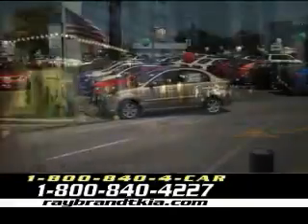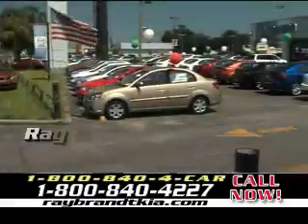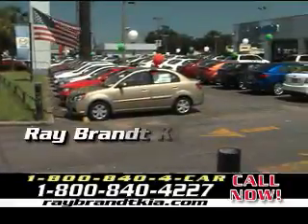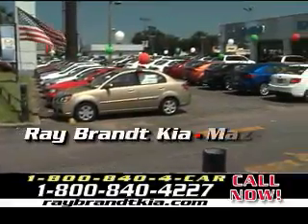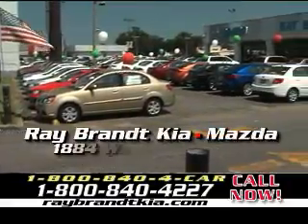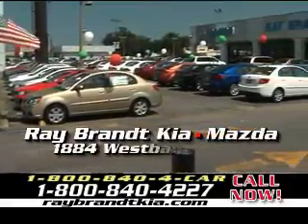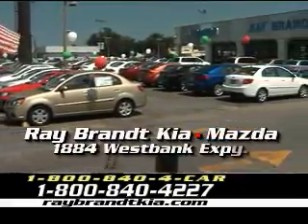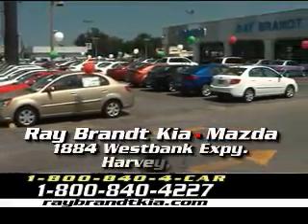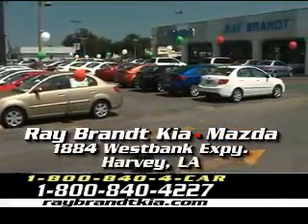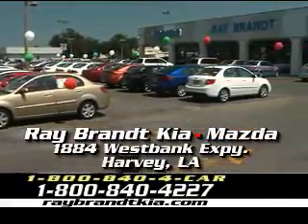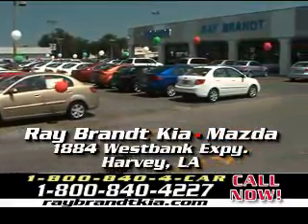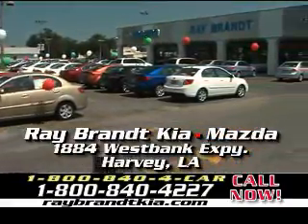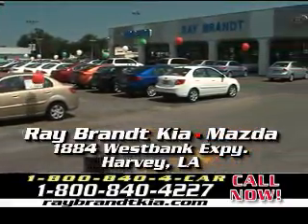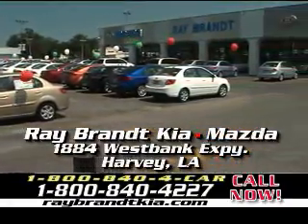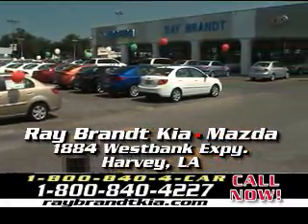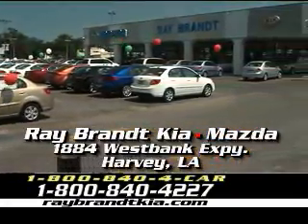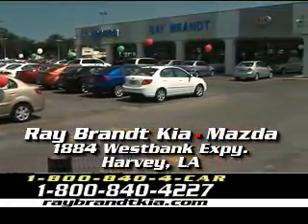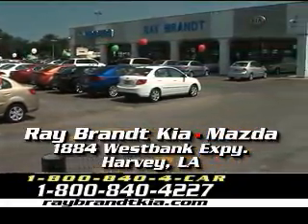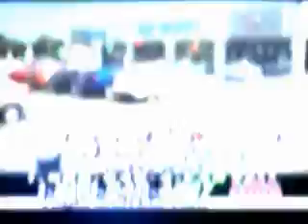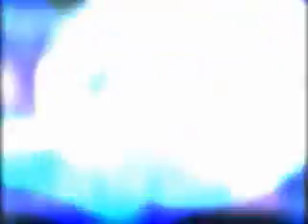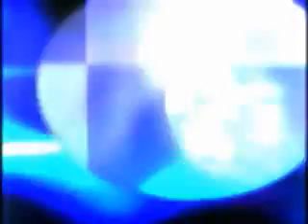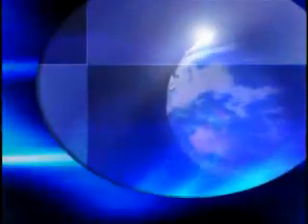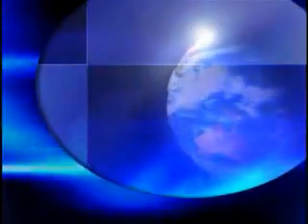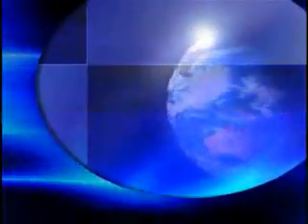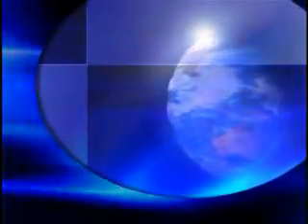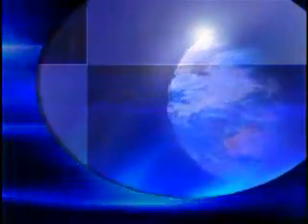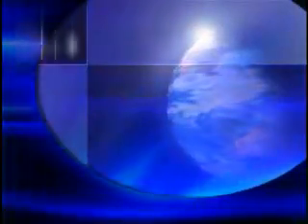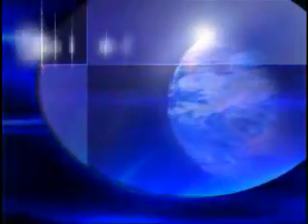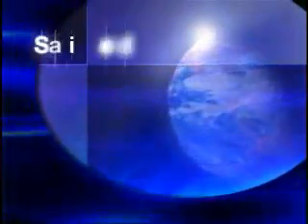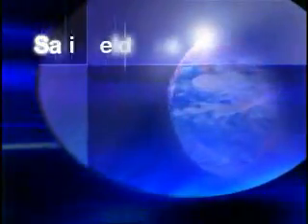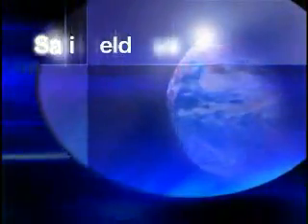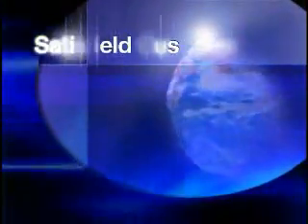and that's what we do at Ray Brandt — we make great deals. We'll be right back.